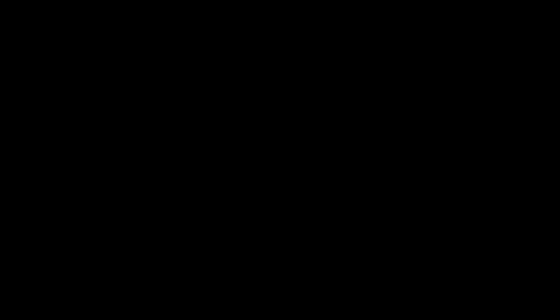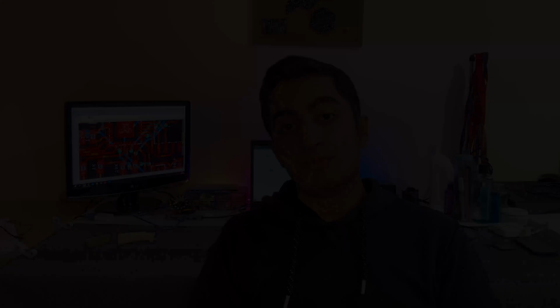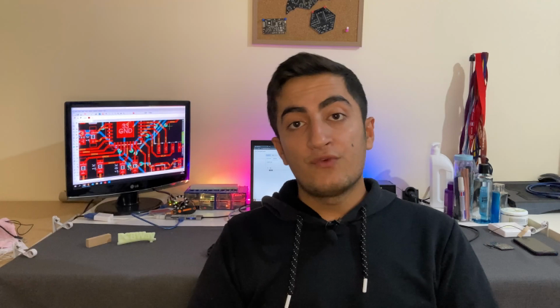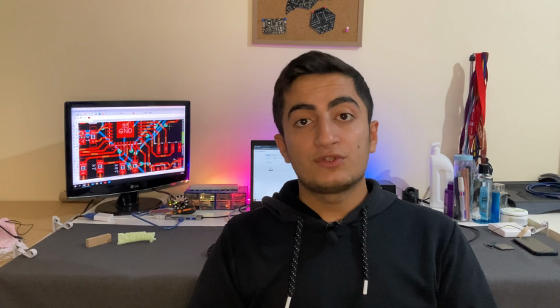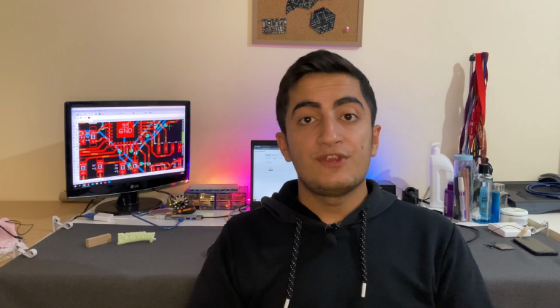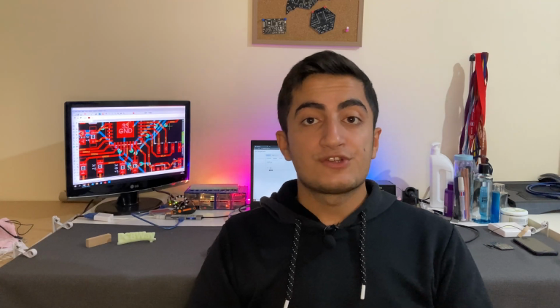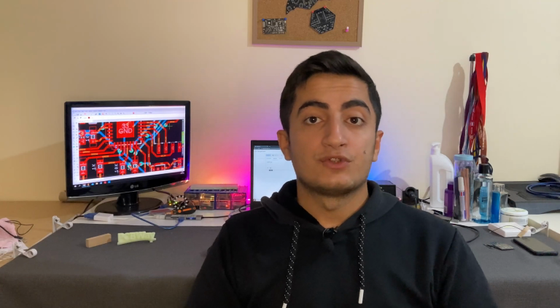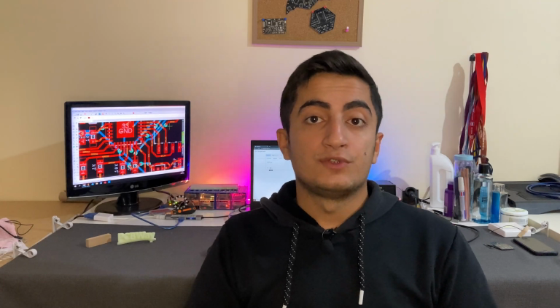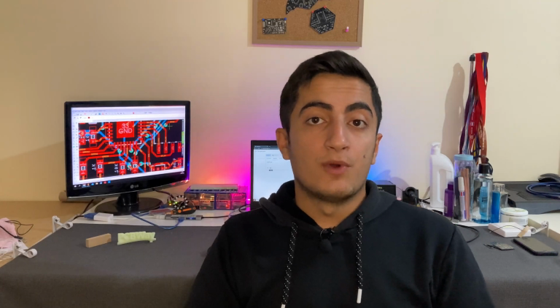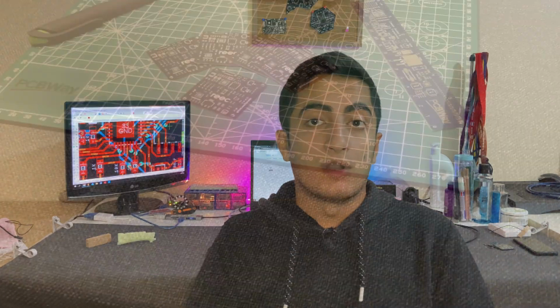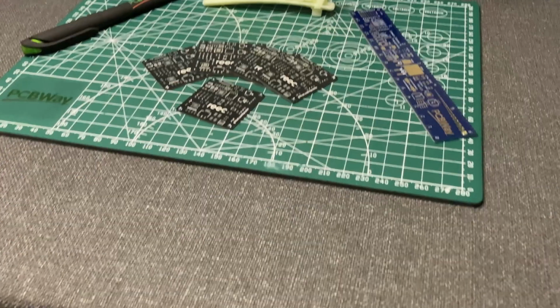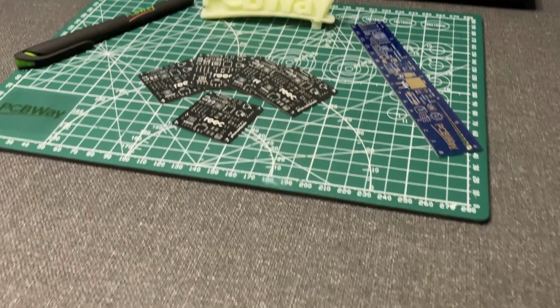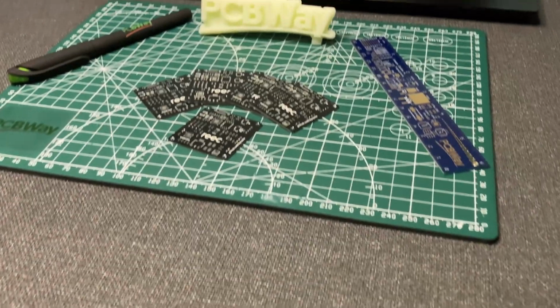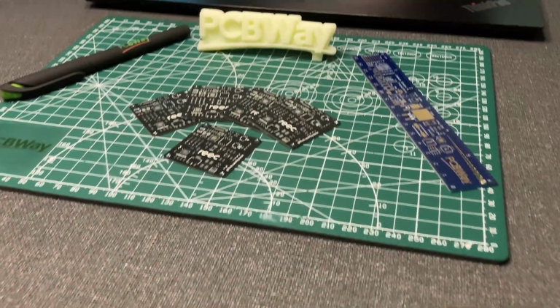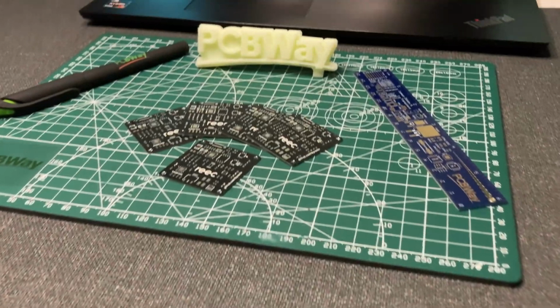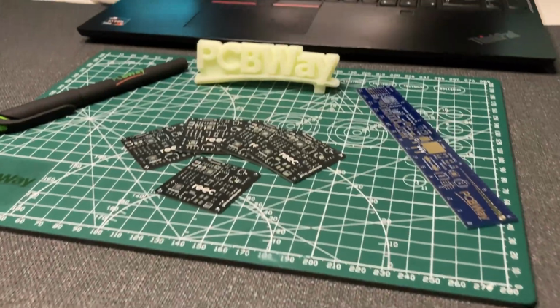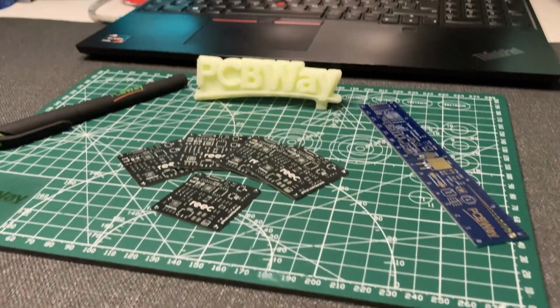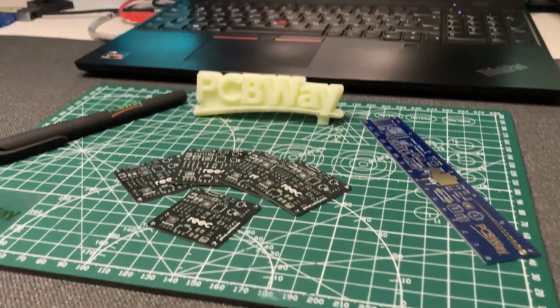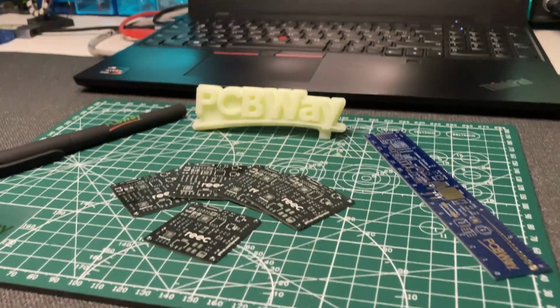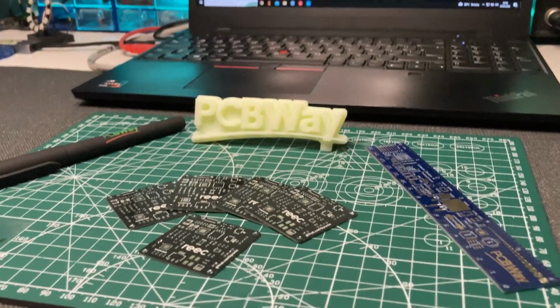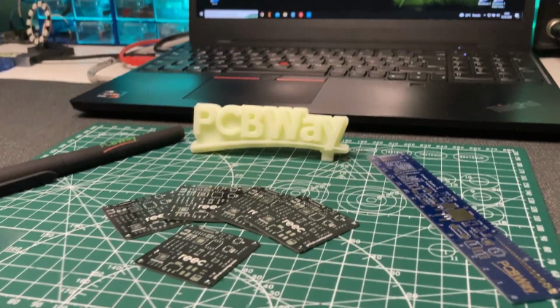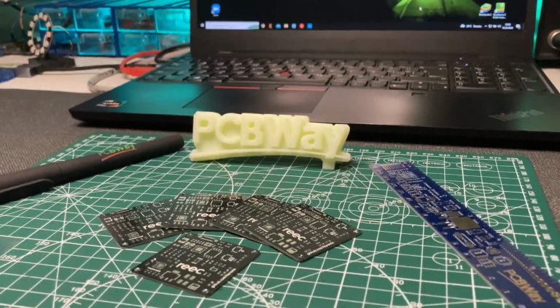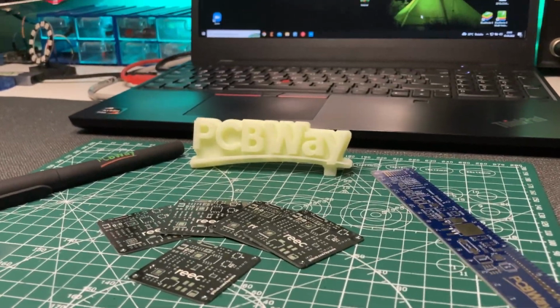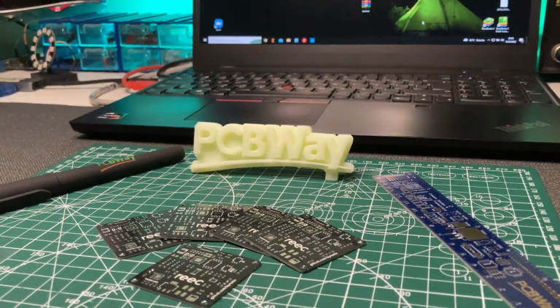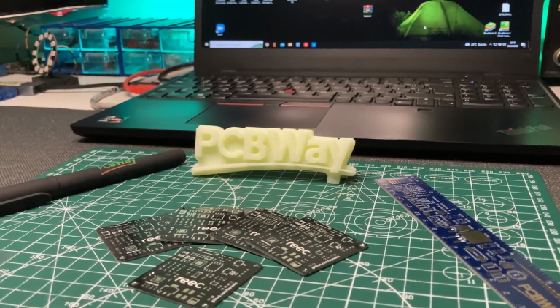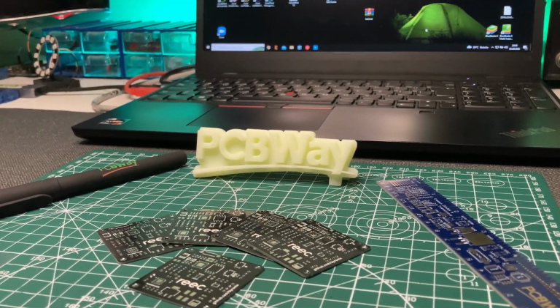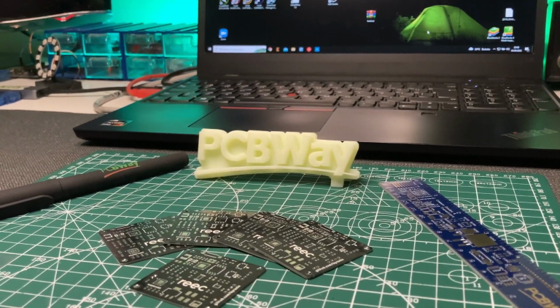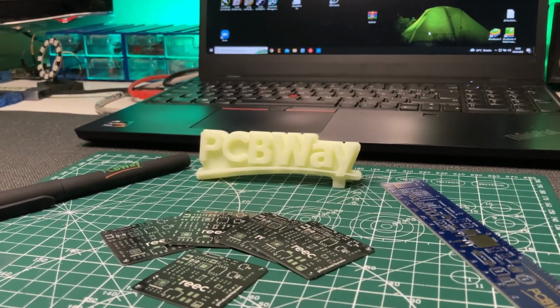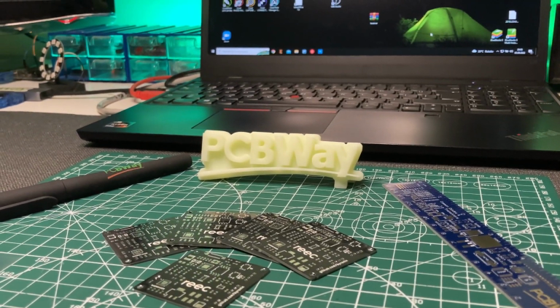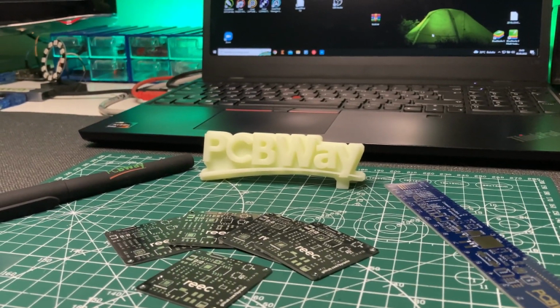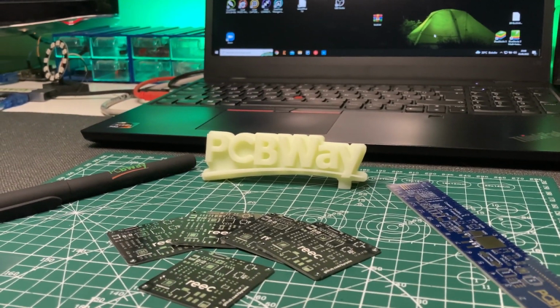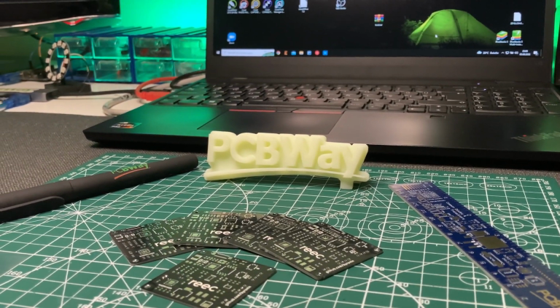Before the features of the board, let's talk about PCBWay, the sponsor of this video.